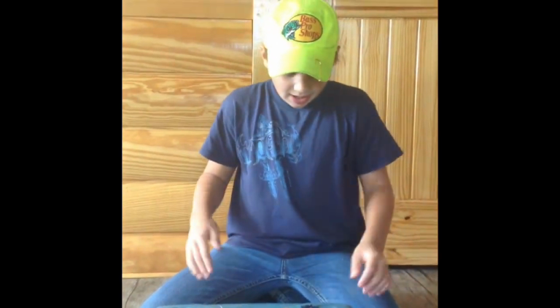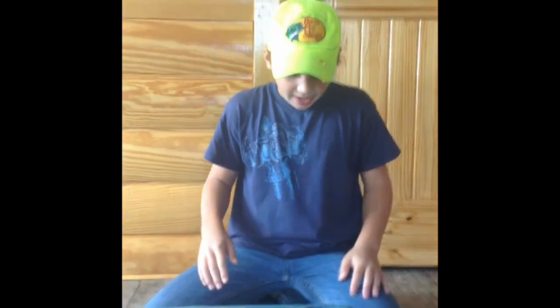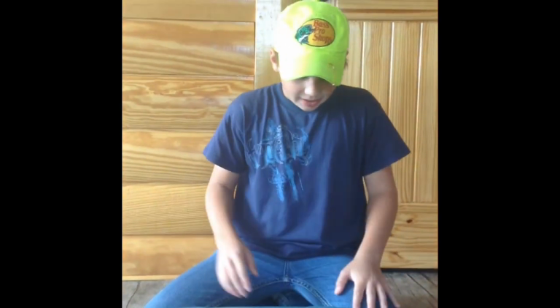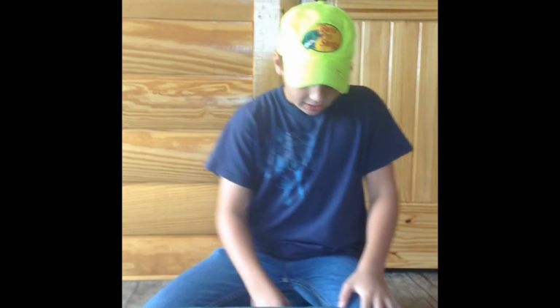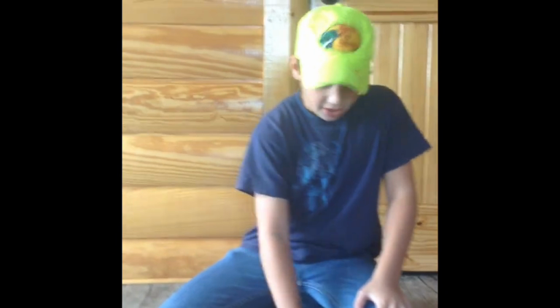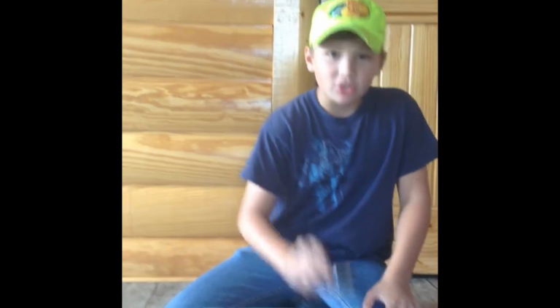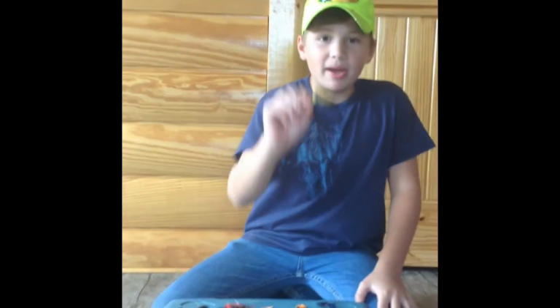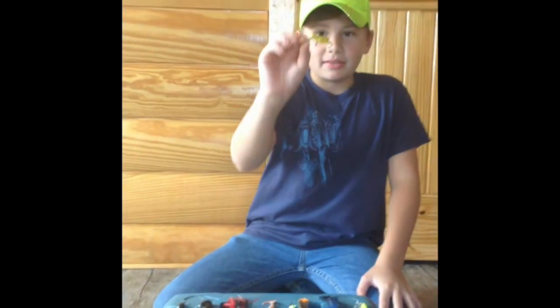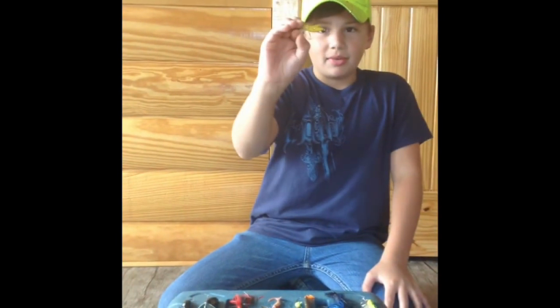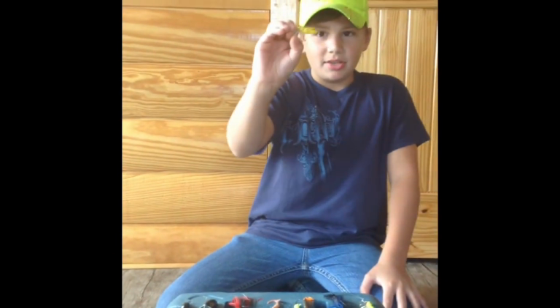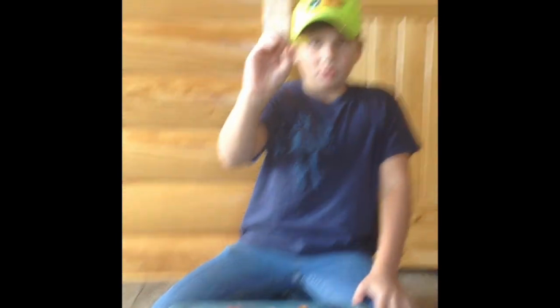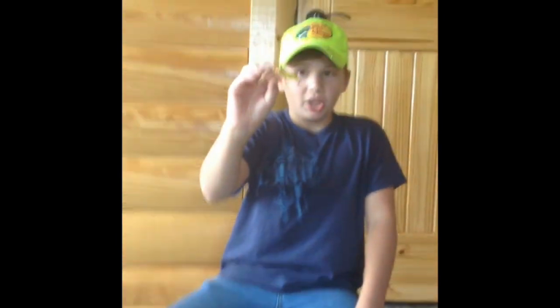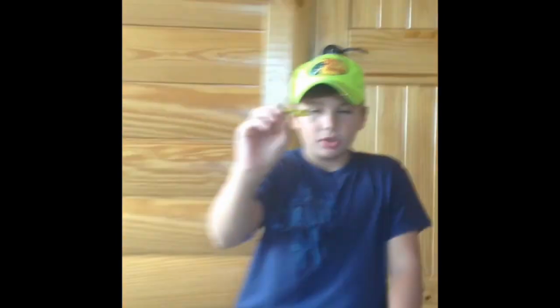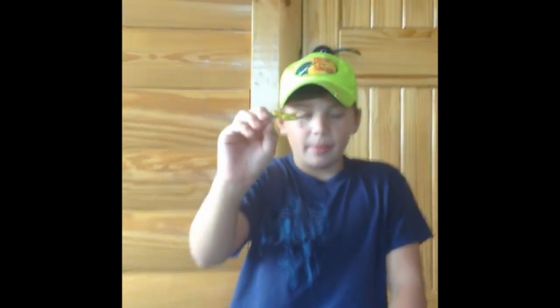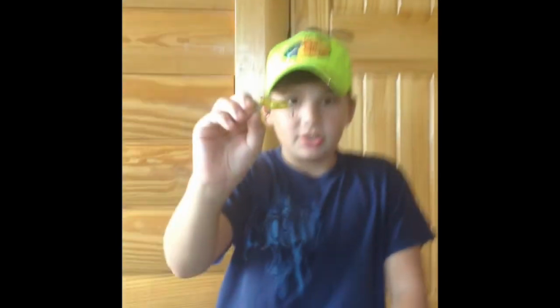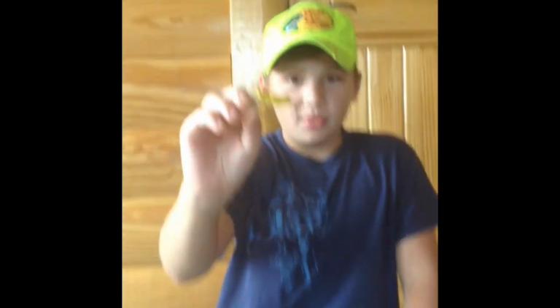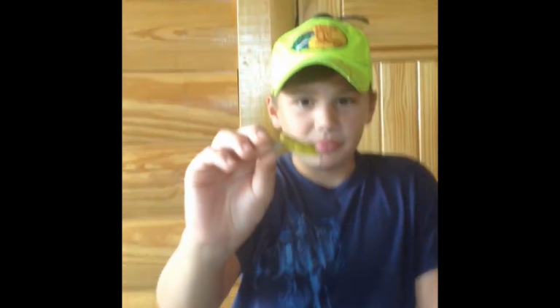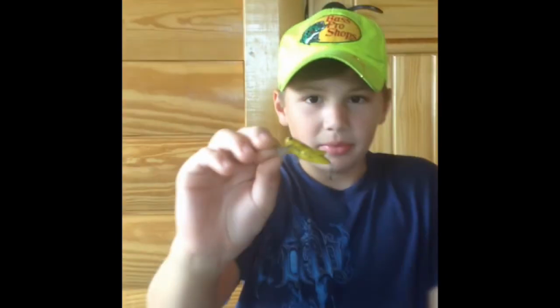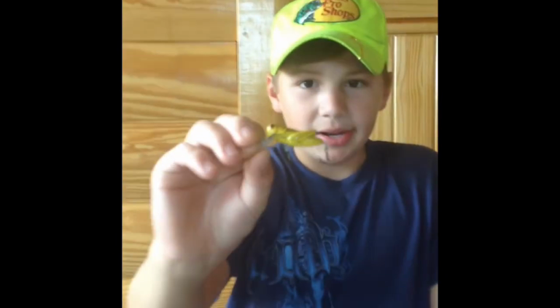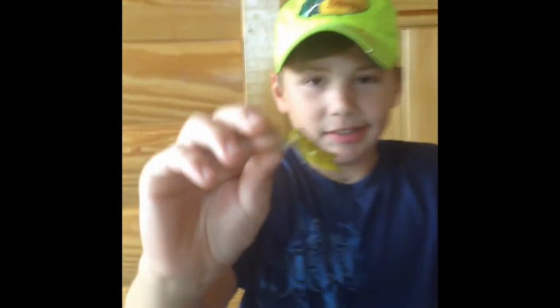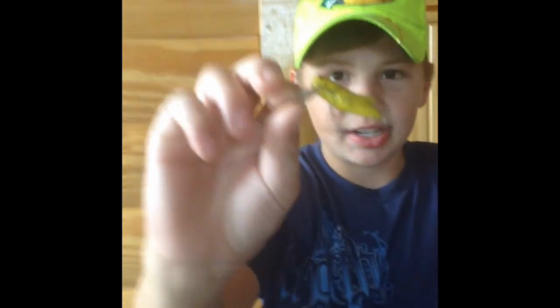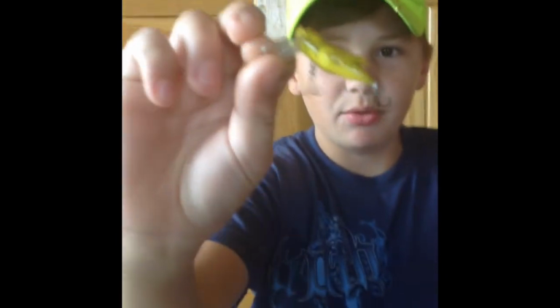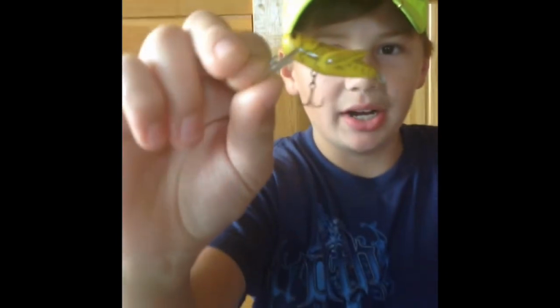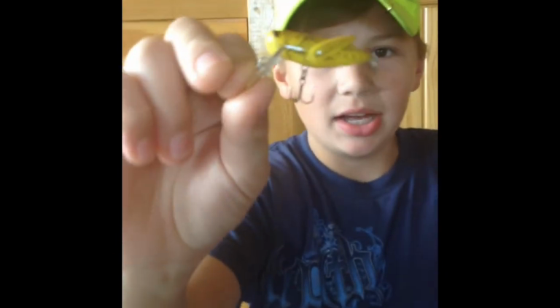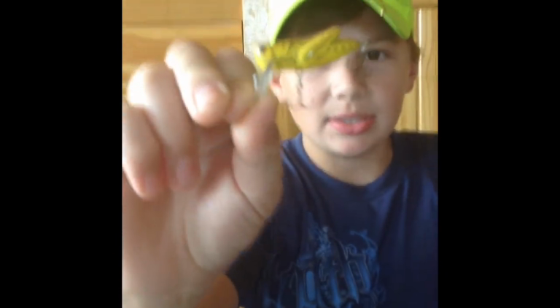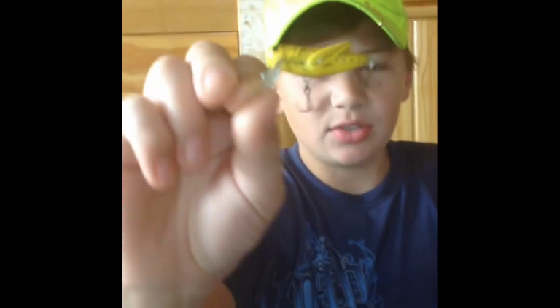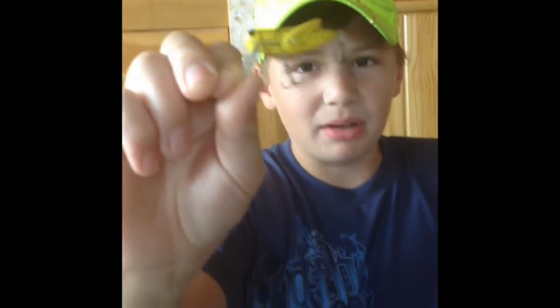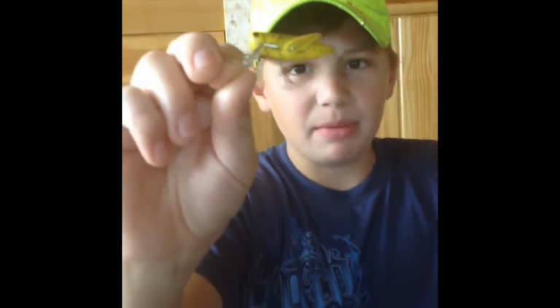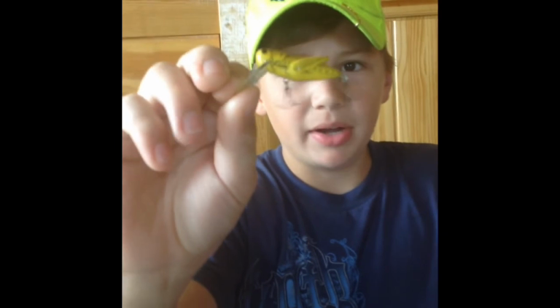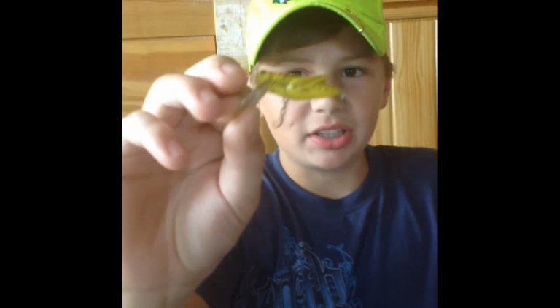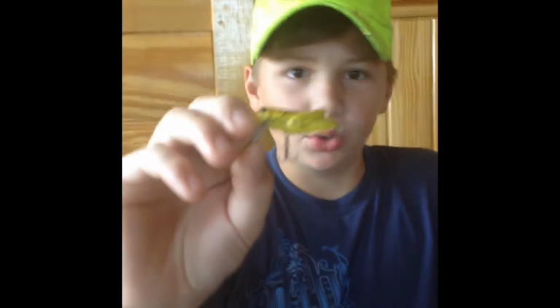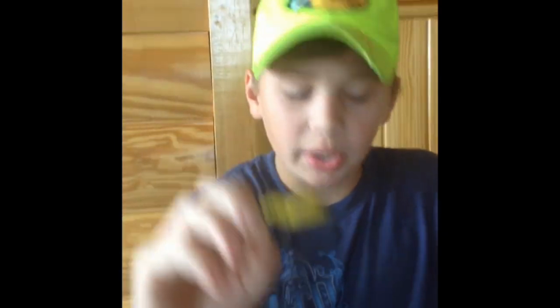They also make a yellow color in that bait, but it doesn't have the red eyes, so this version would probably be better in clear water.